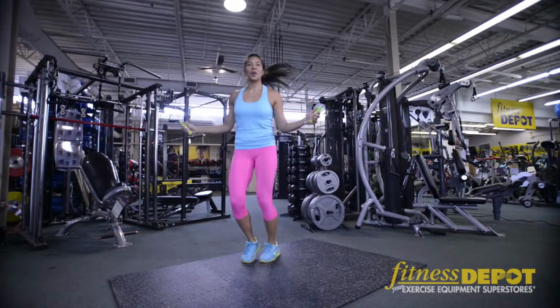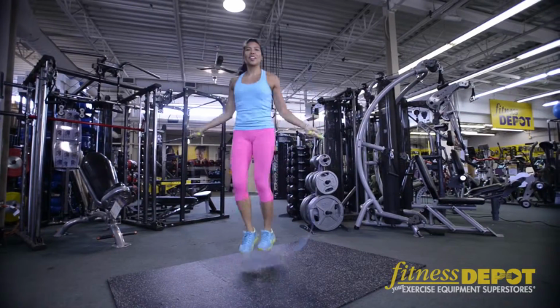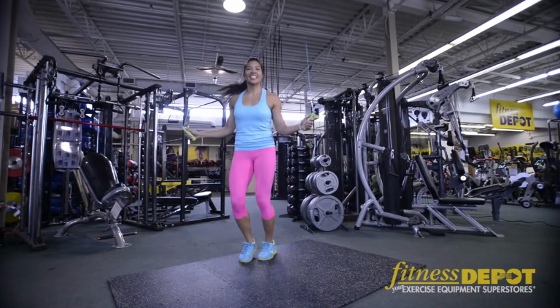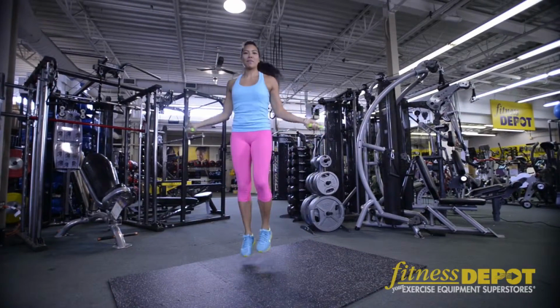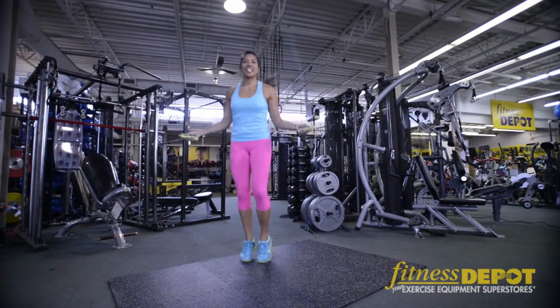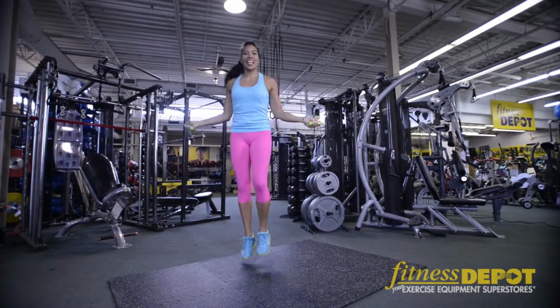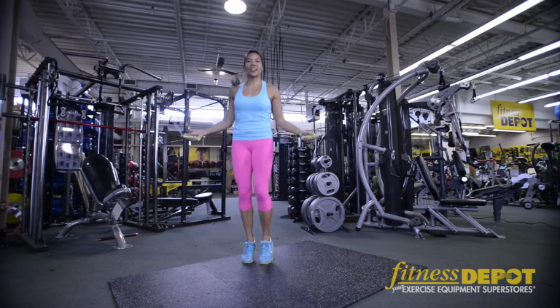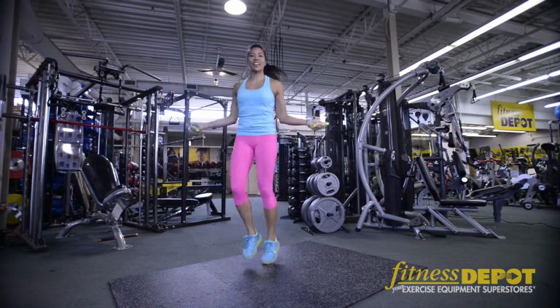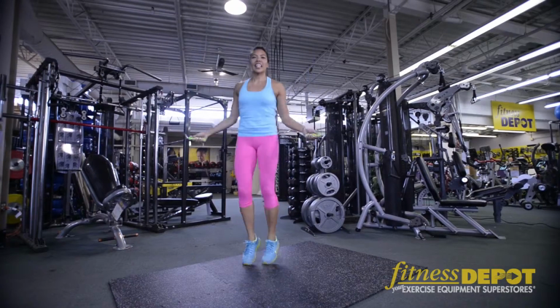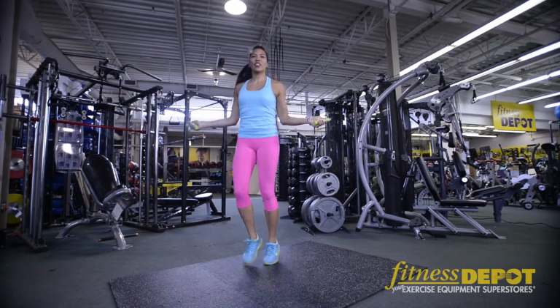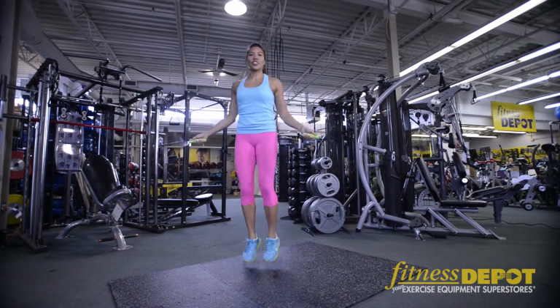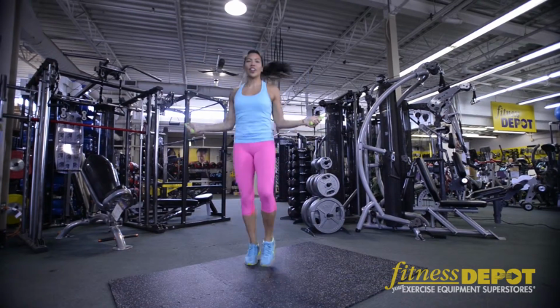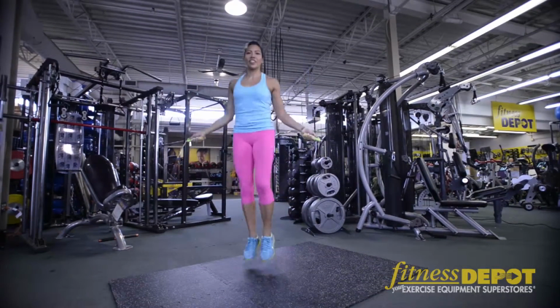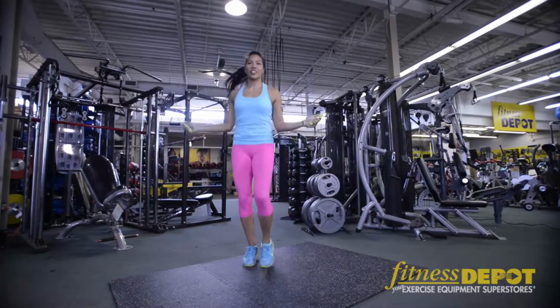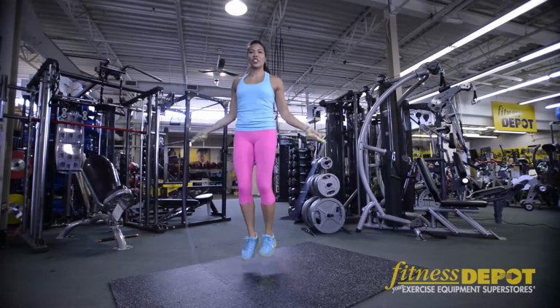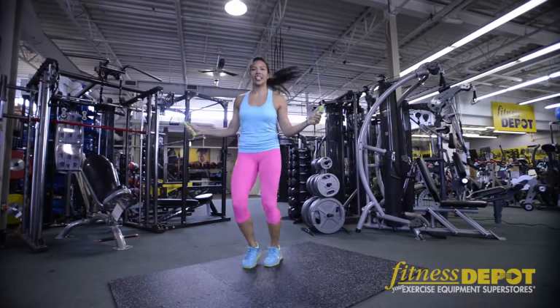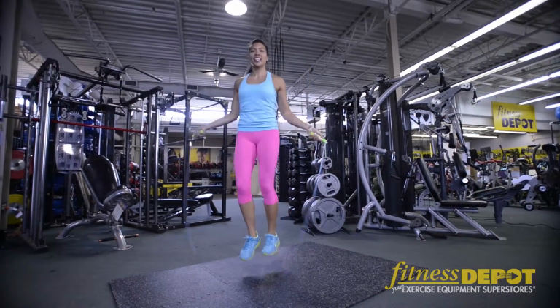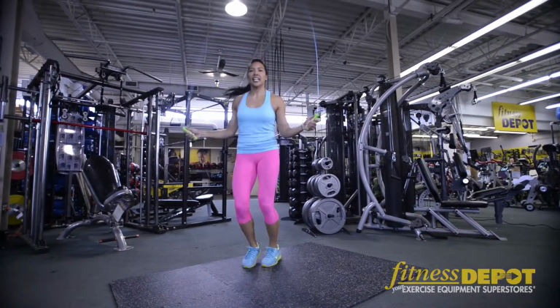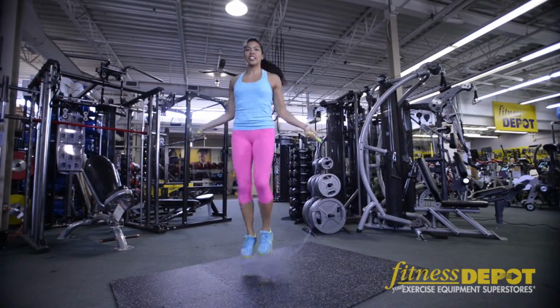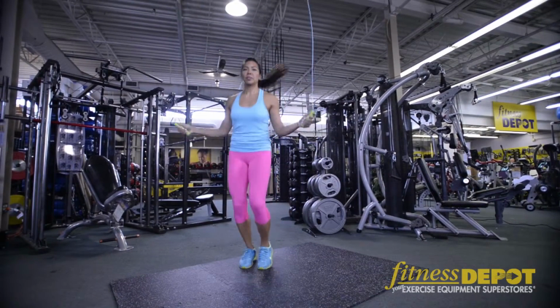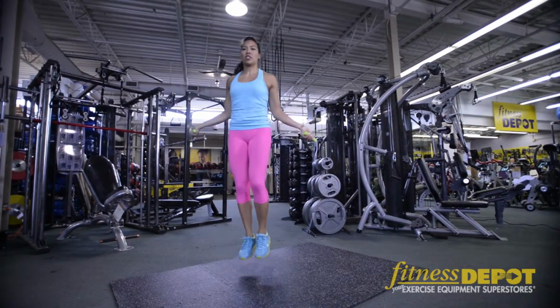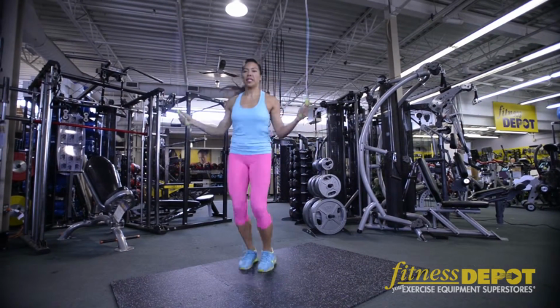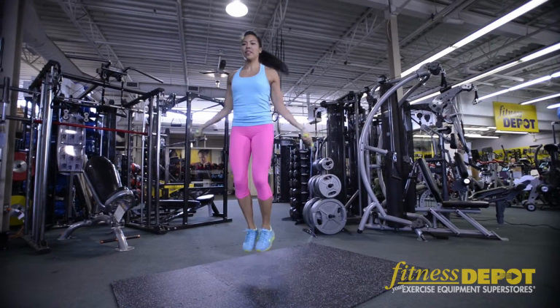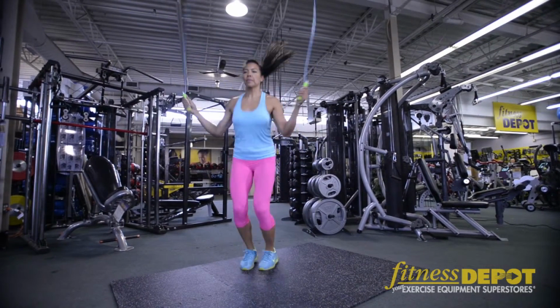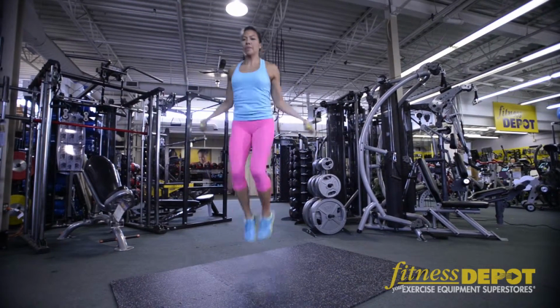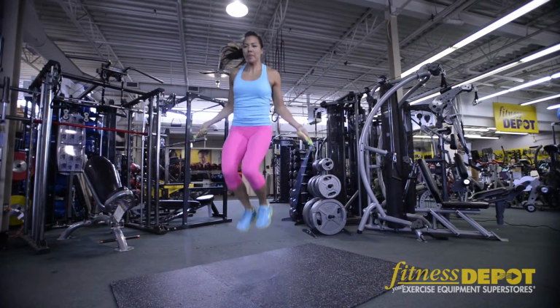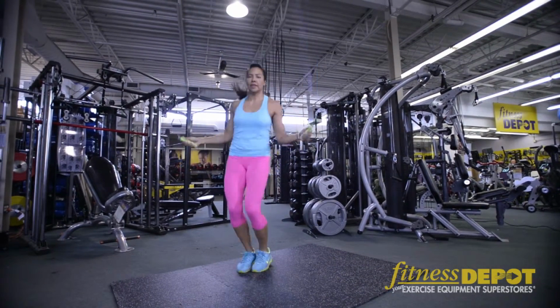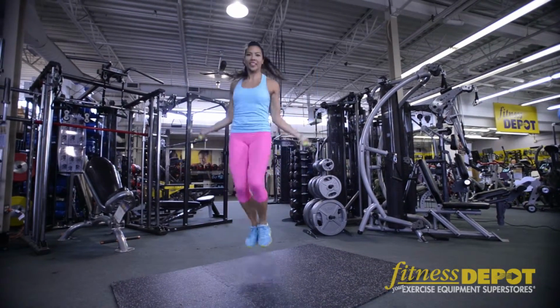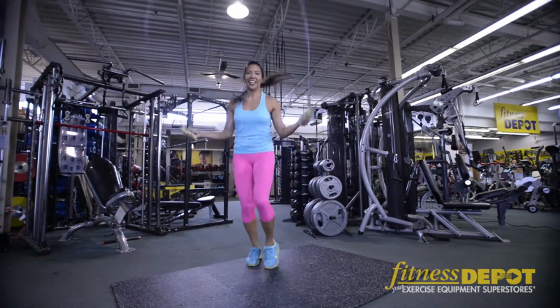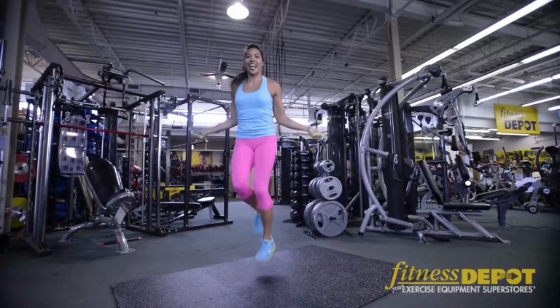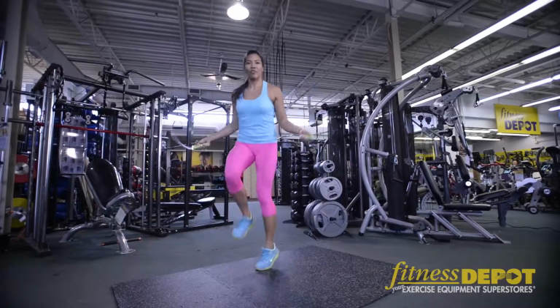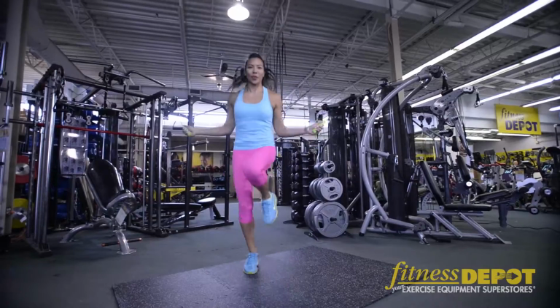Incorporating skipping into any workout increases your cardiovascular training in terms of speed and endurance.